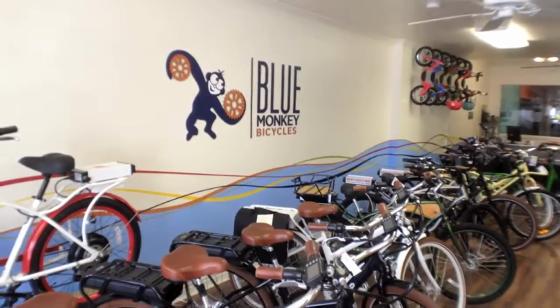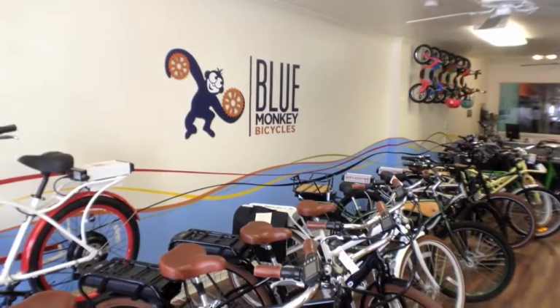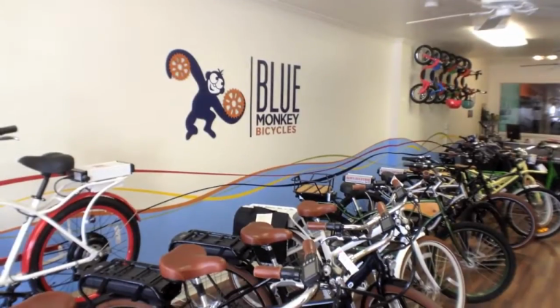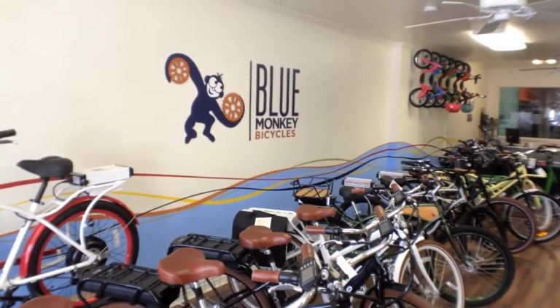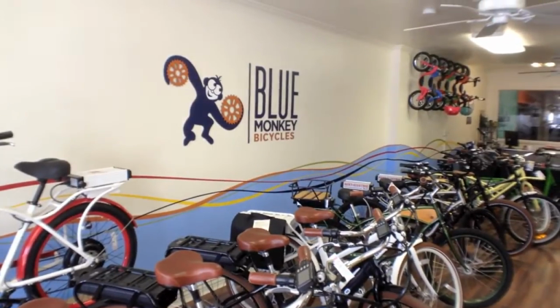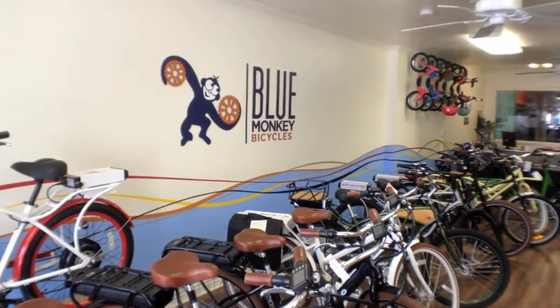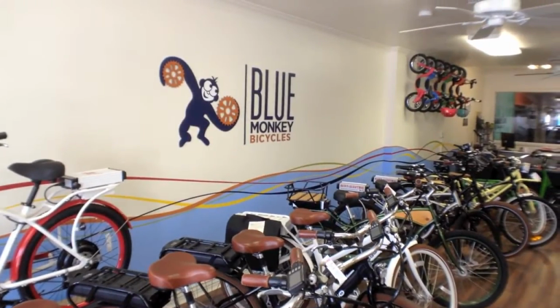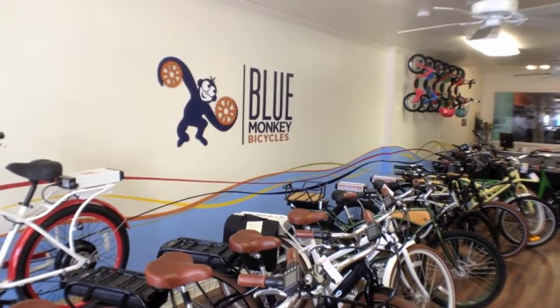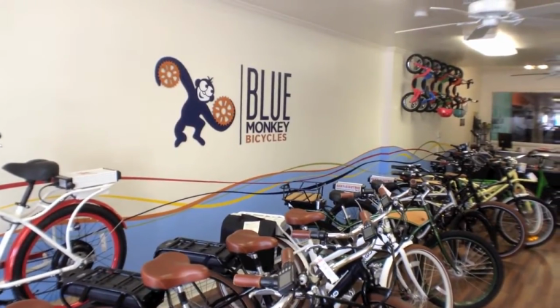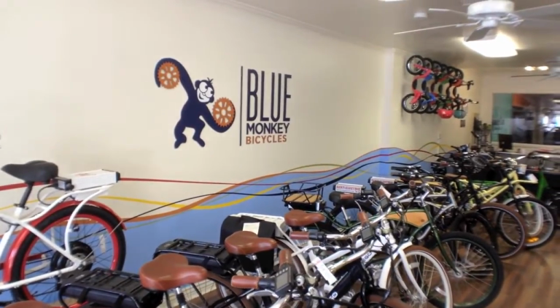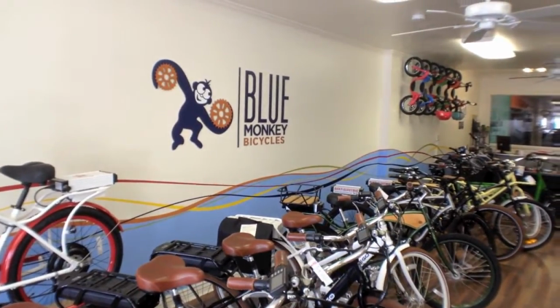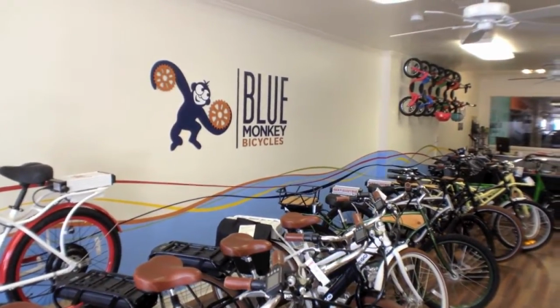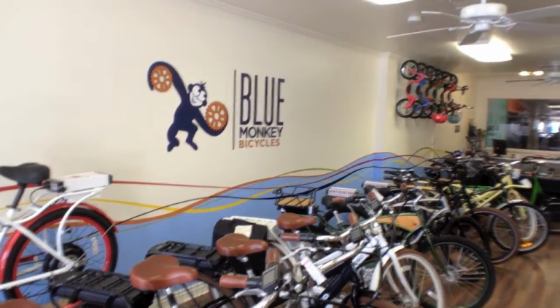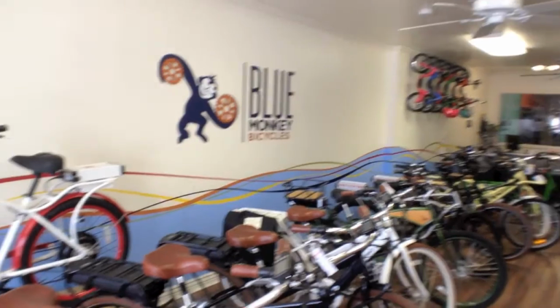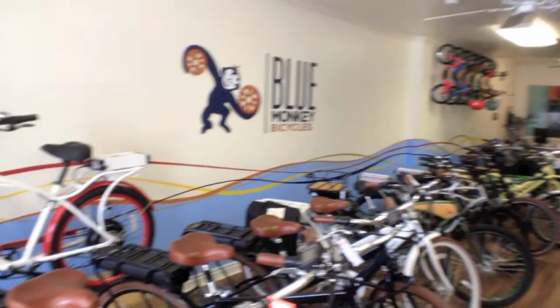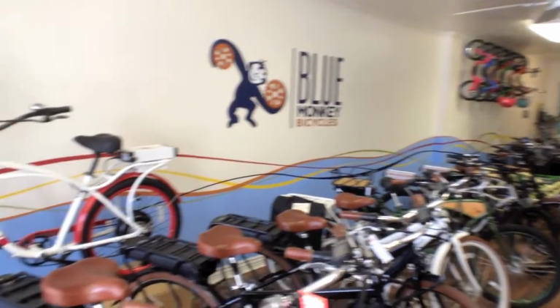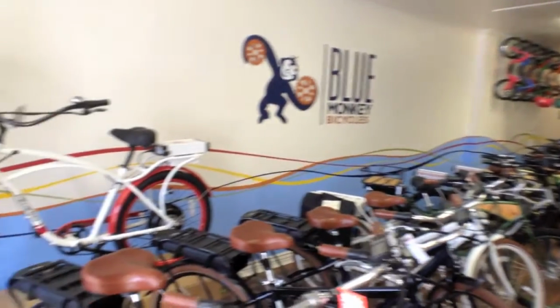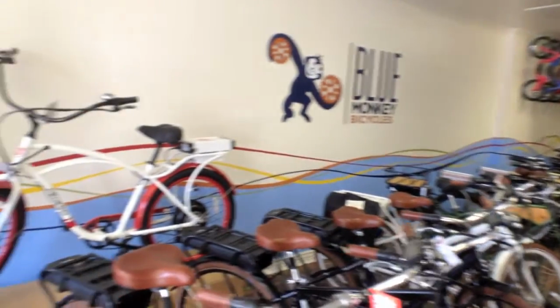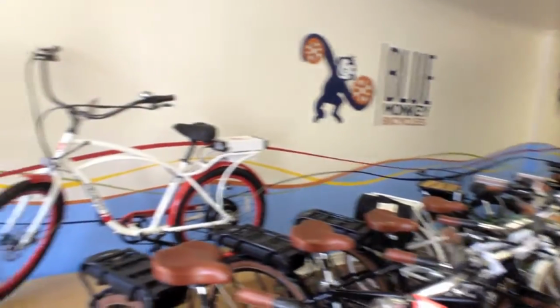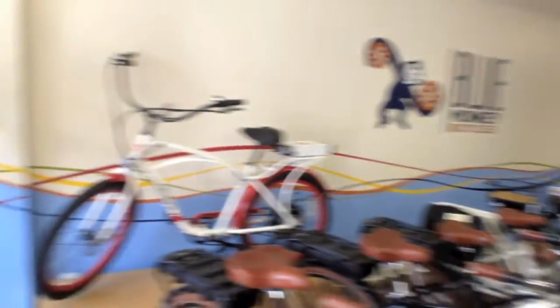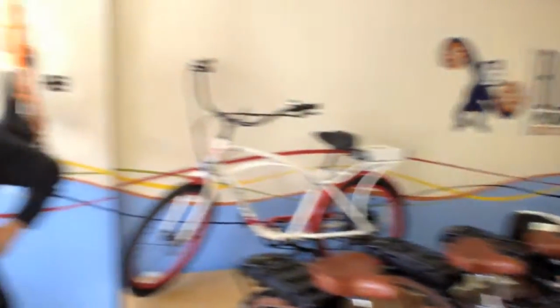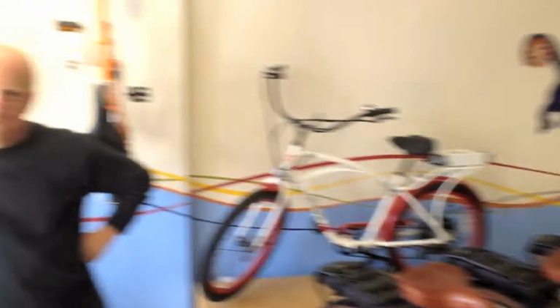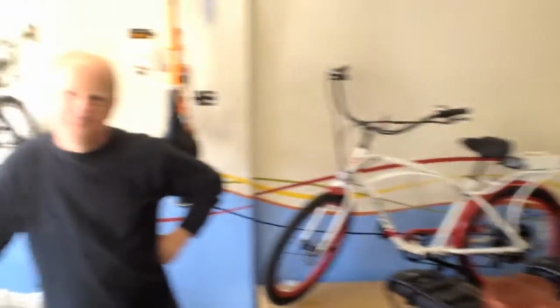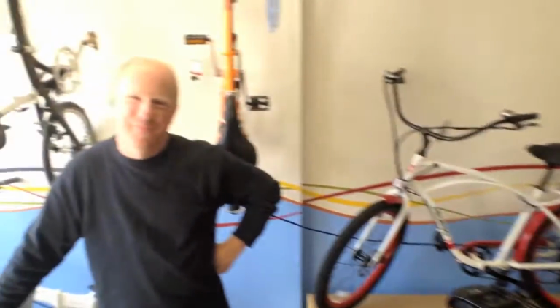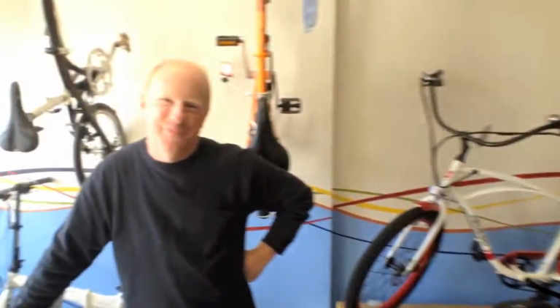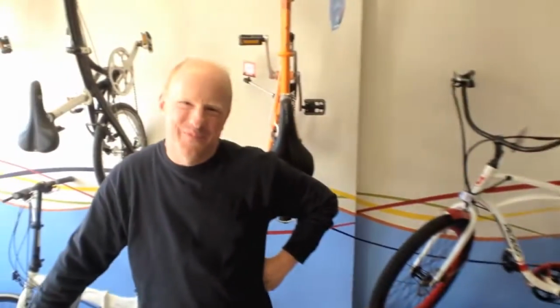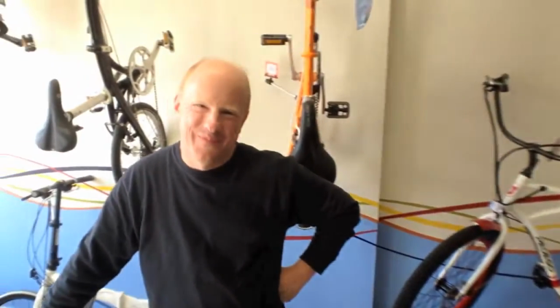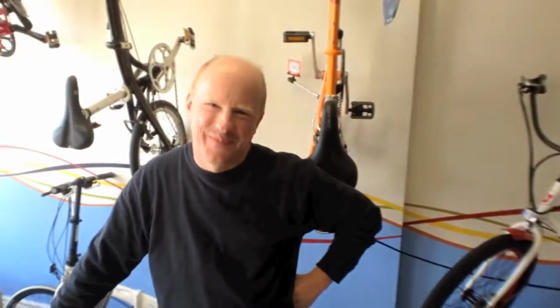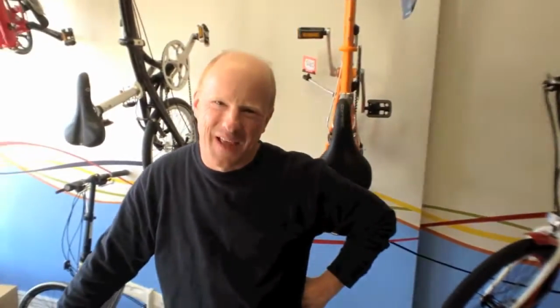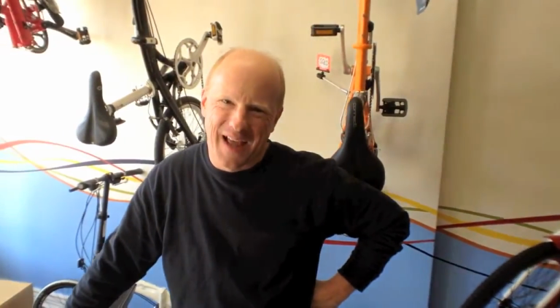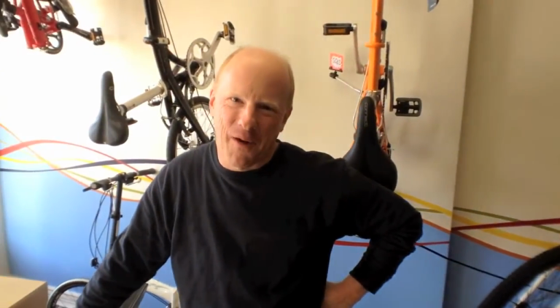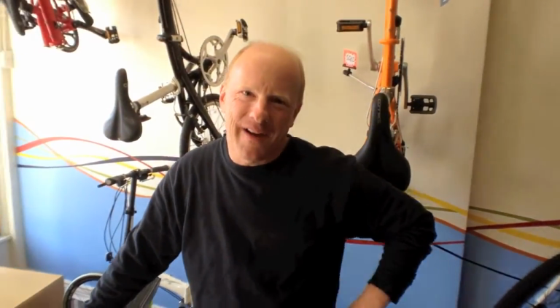I'm here at Blue Monkey Bicycles near Salt Lake City, Utah. I'm with Dwayne — he's the owner. Hey Dwayne, how are you?